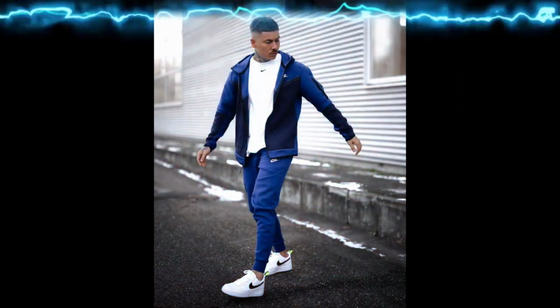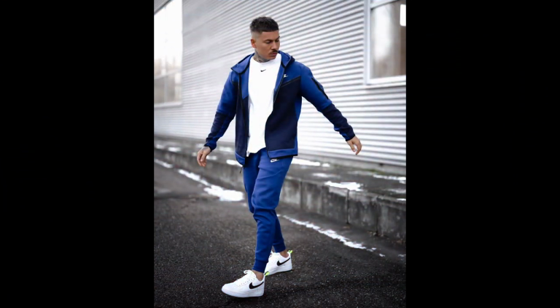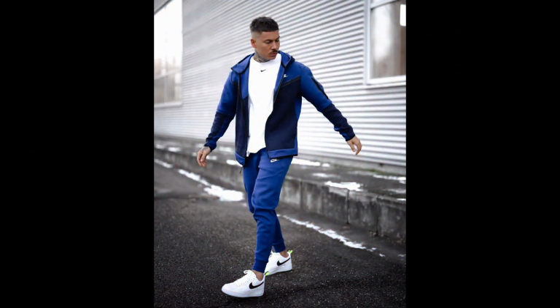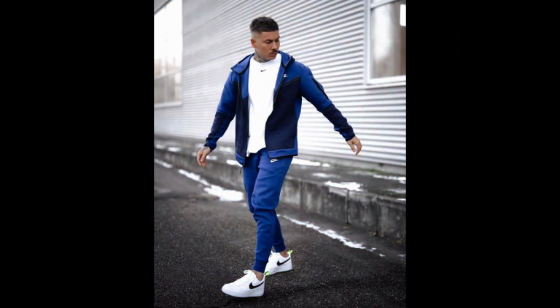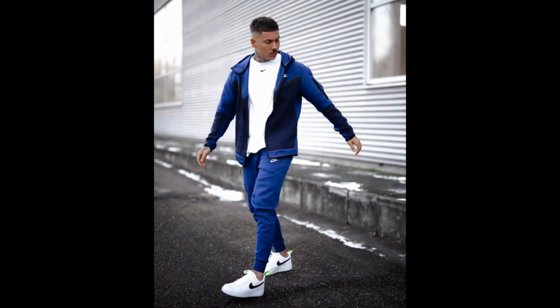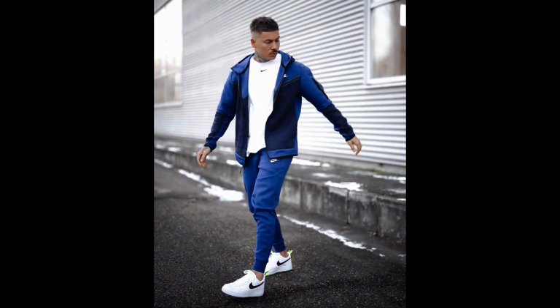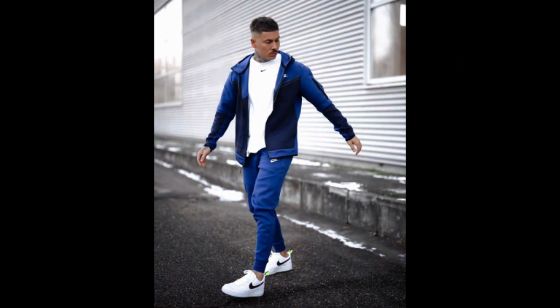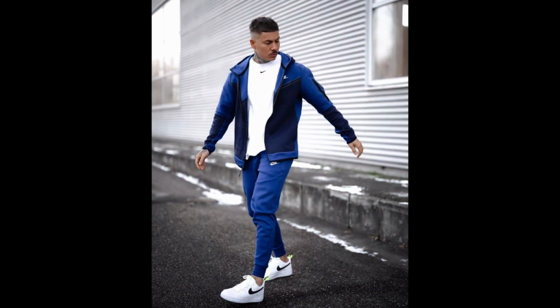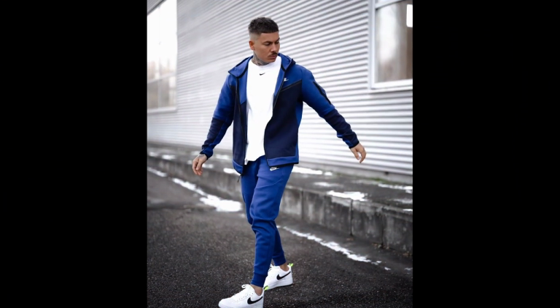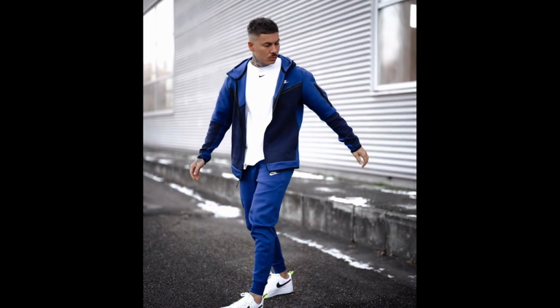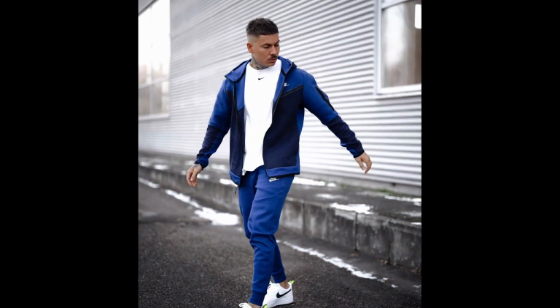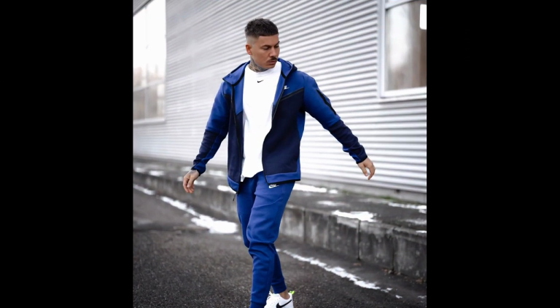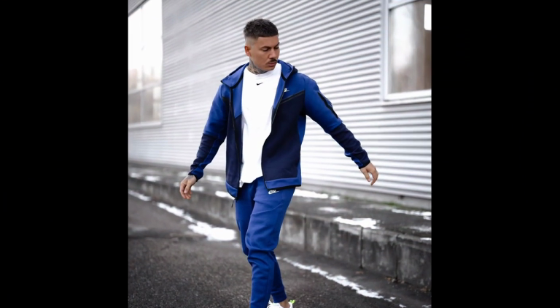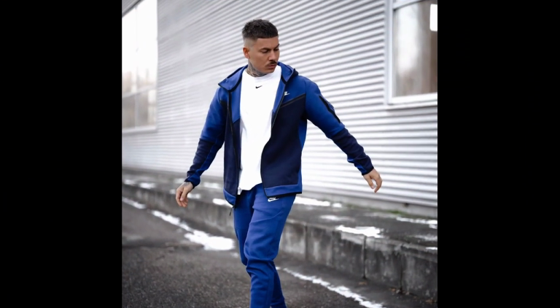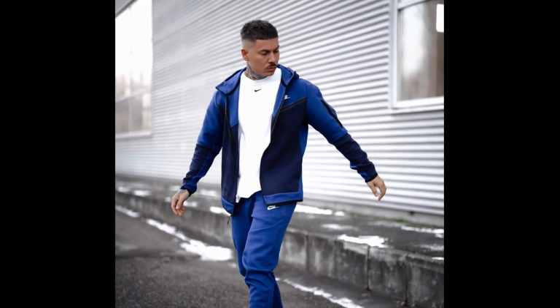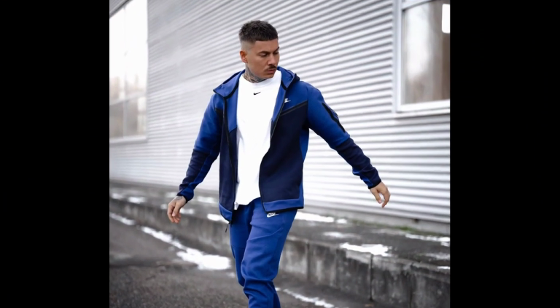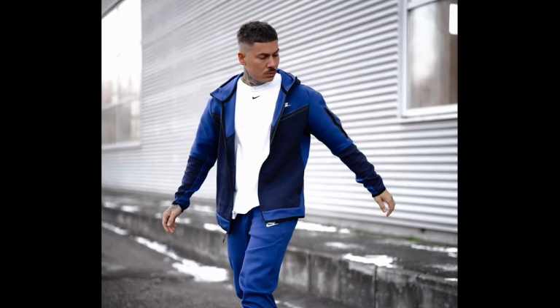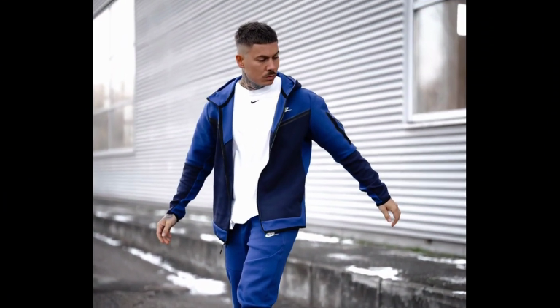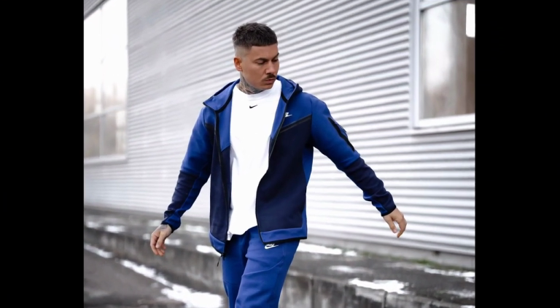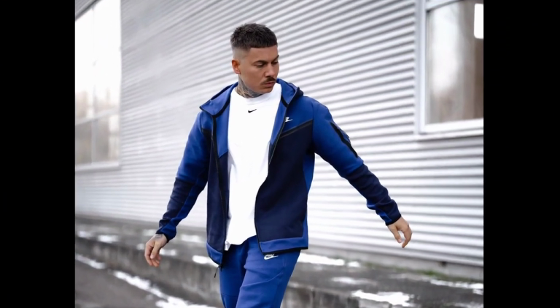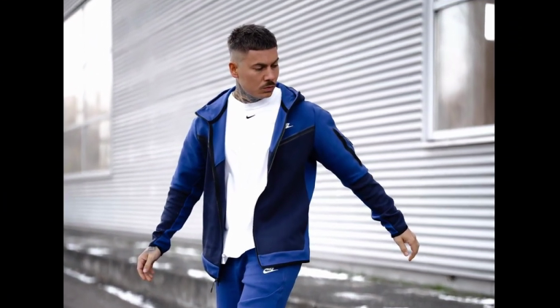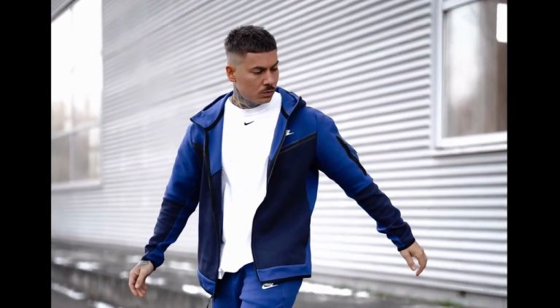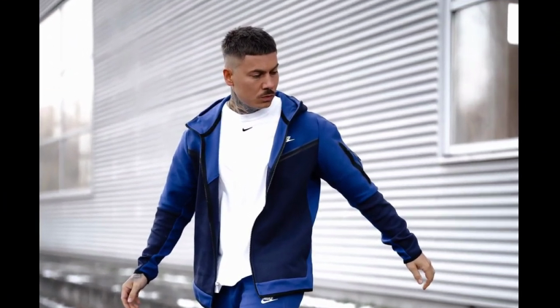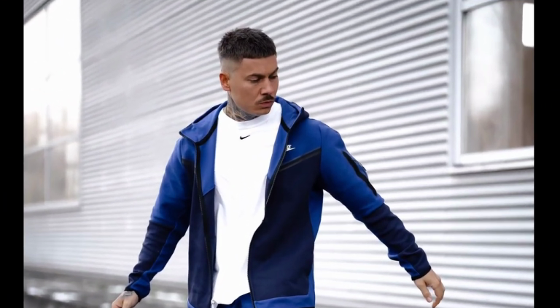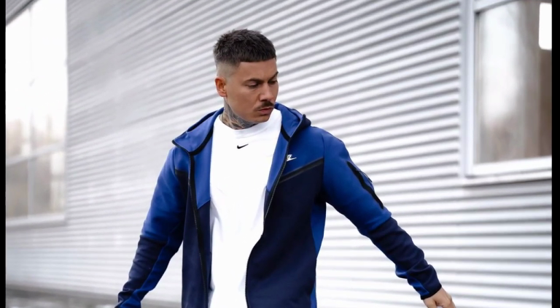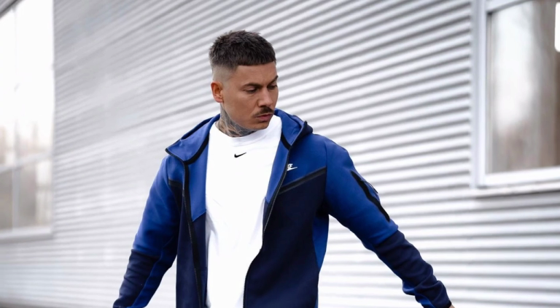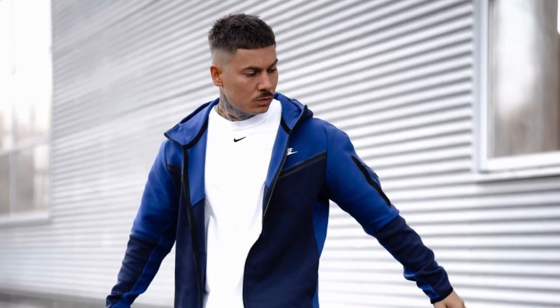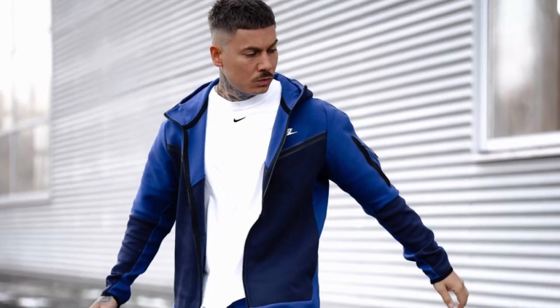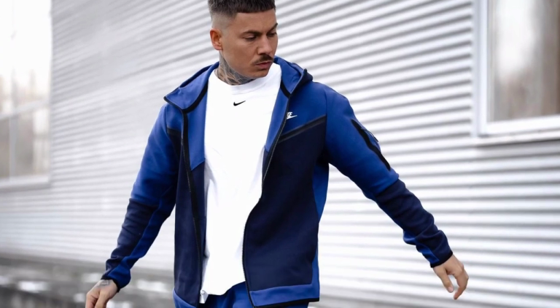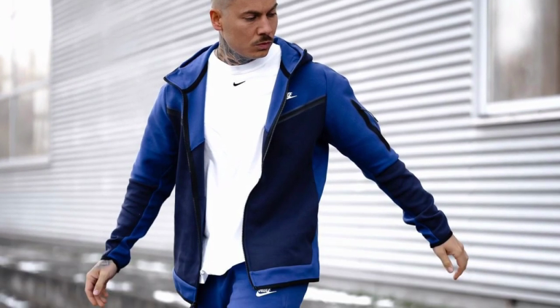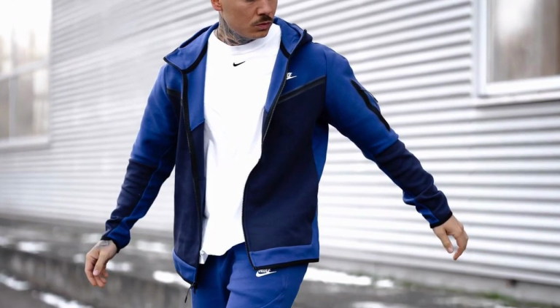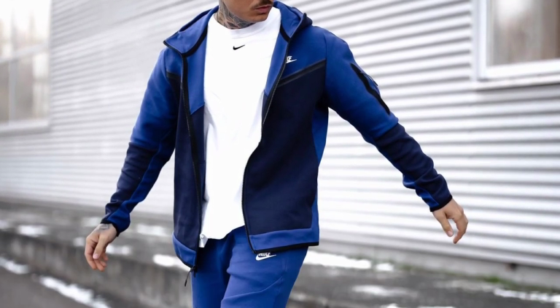For the second outfit, you can try a white t-shirt worn with a blue jacket and pants and white sneakers.